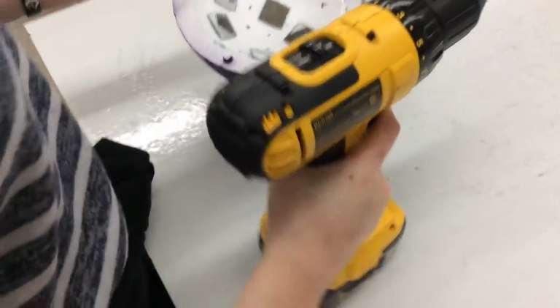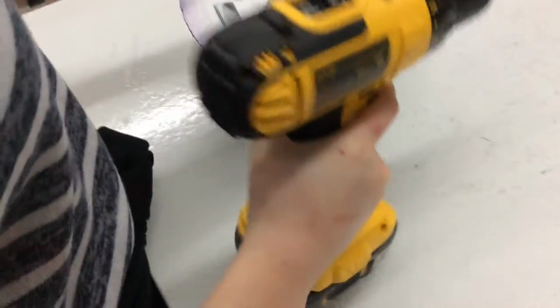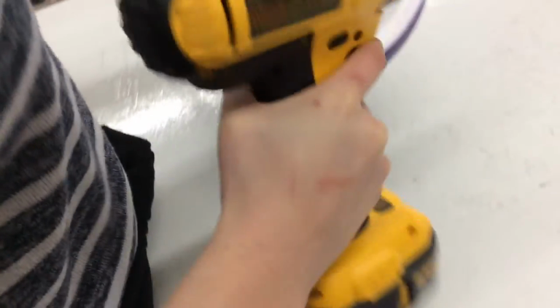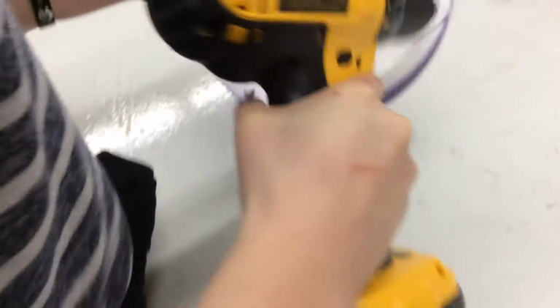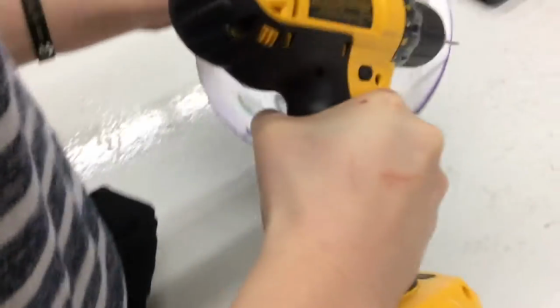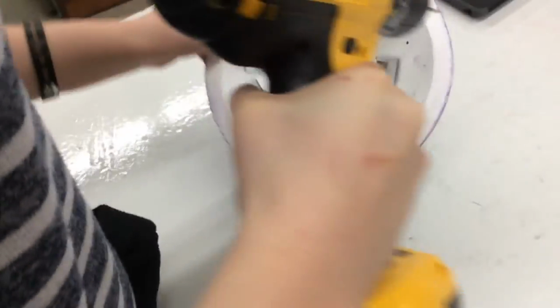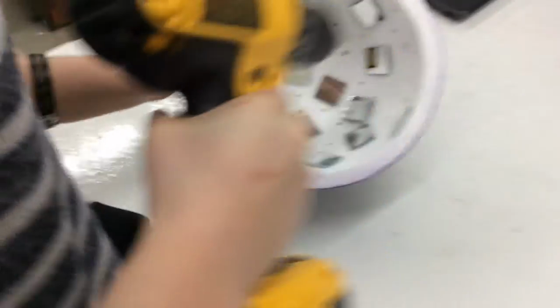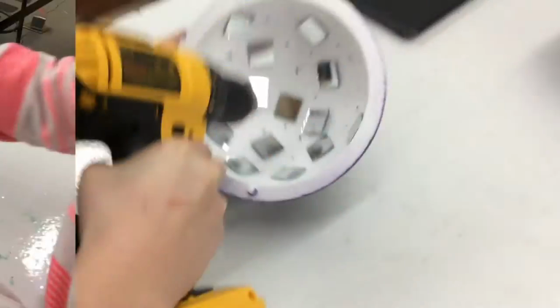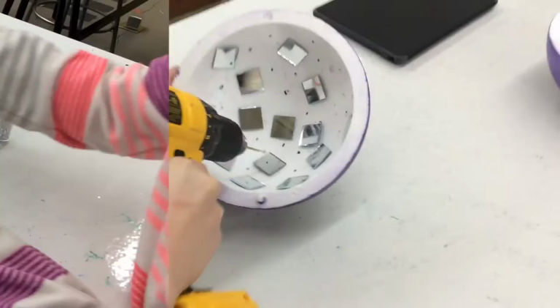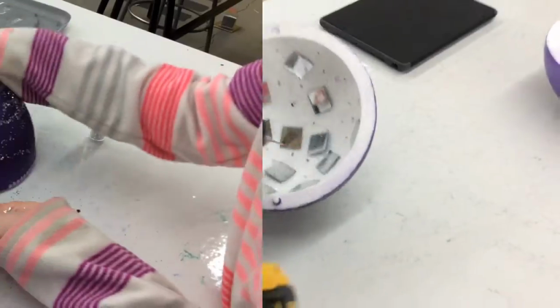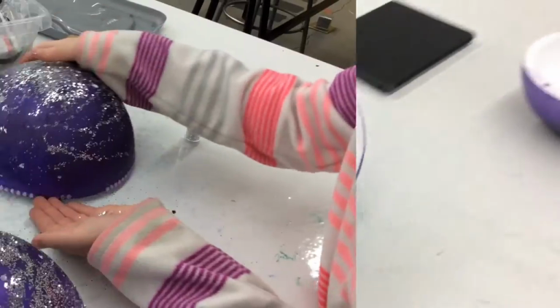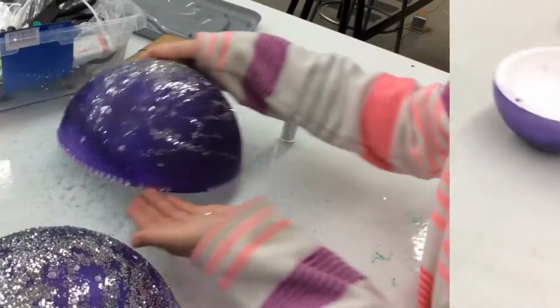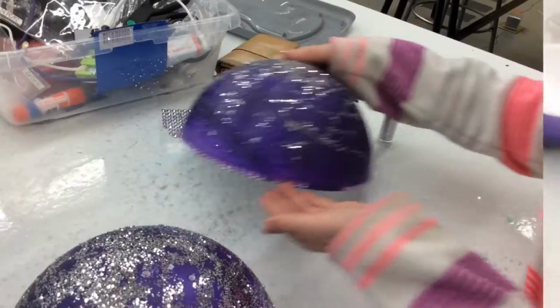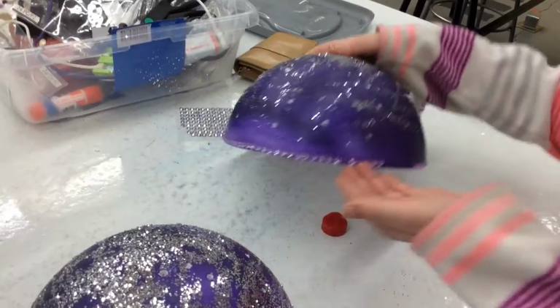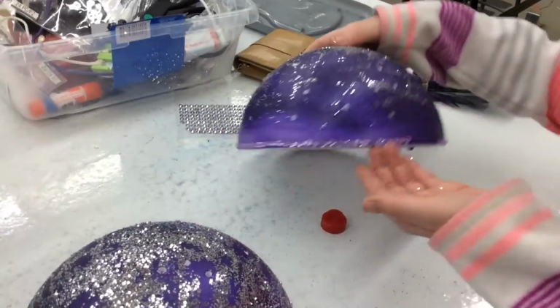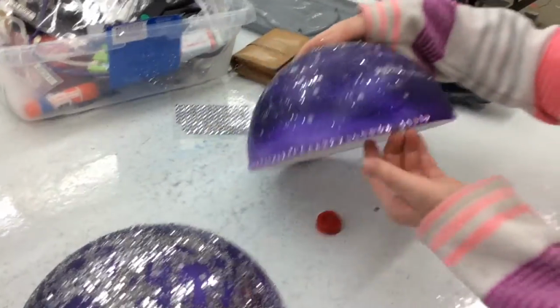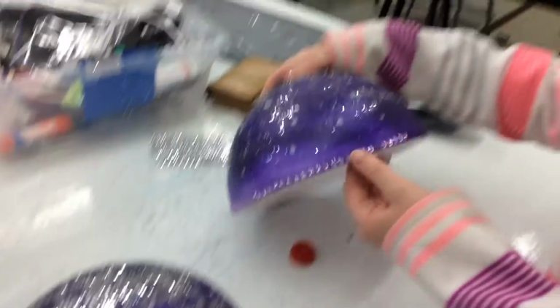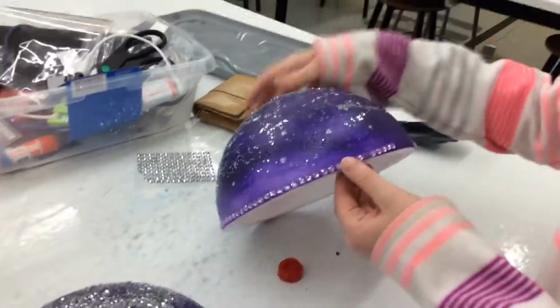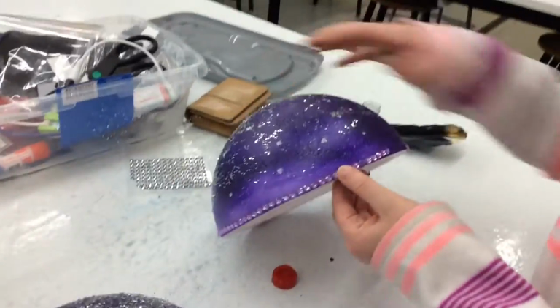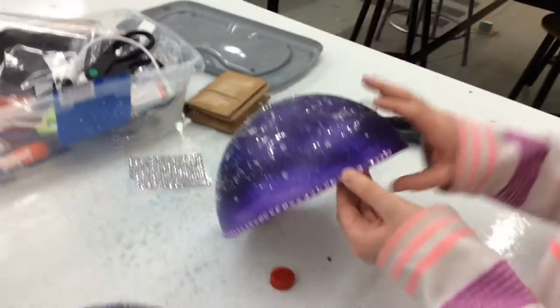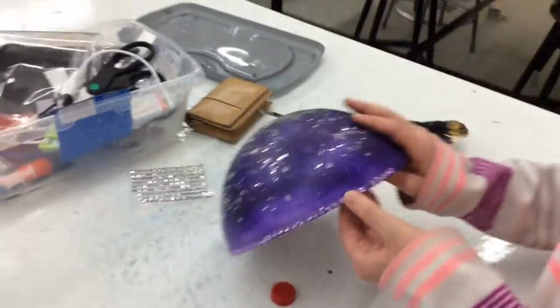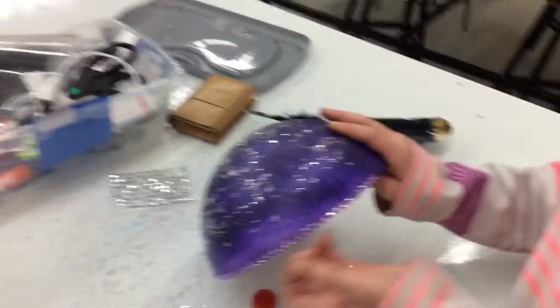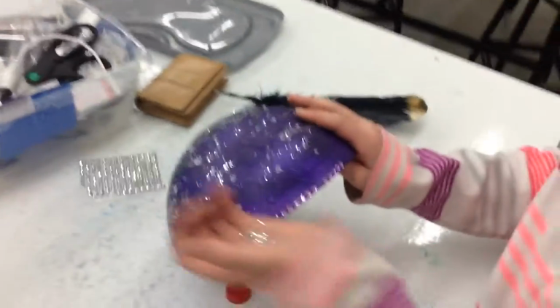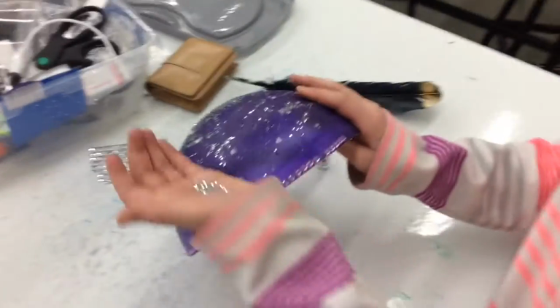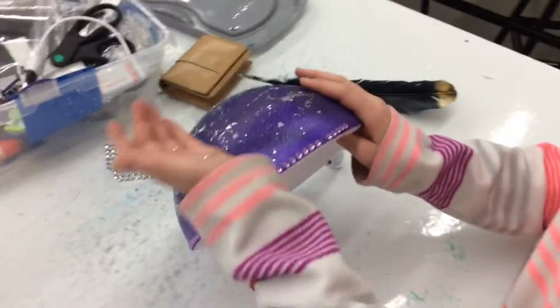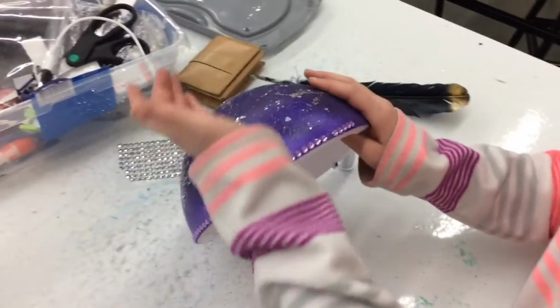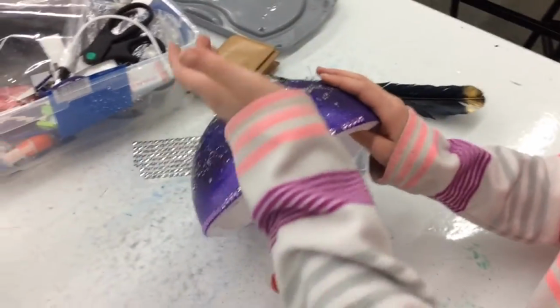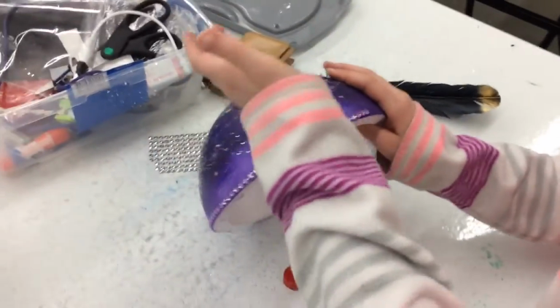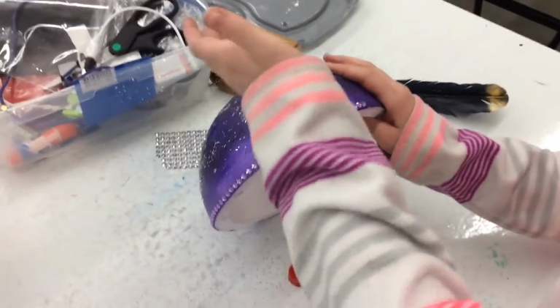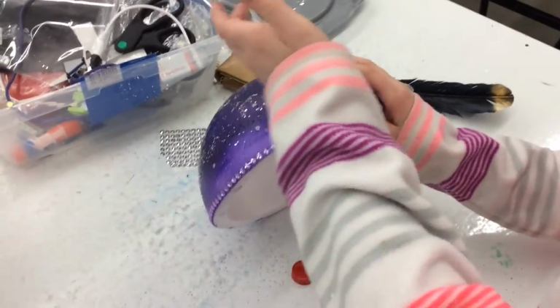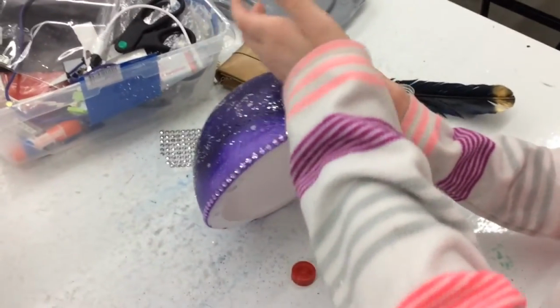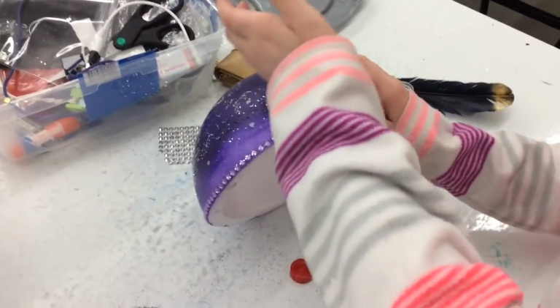We're drilling holes into it so the light can go through. We're decorating it to make it pretty.